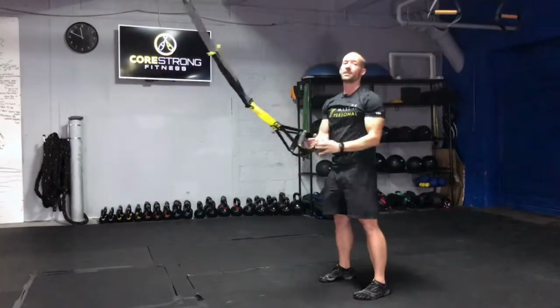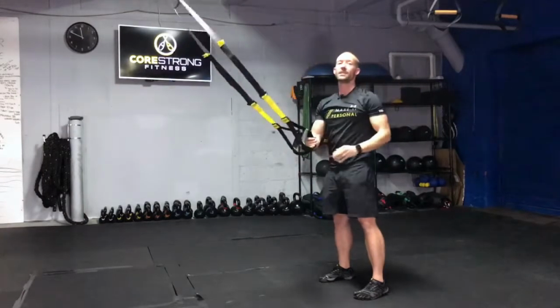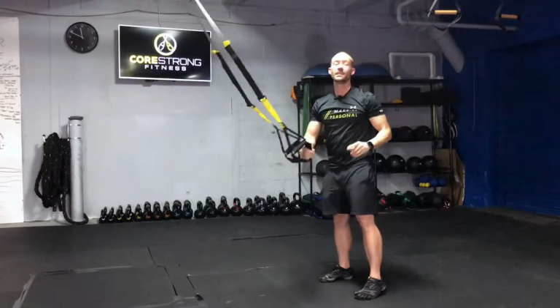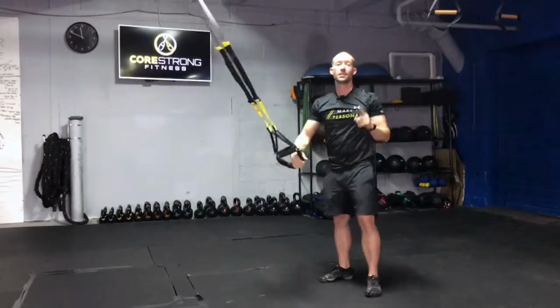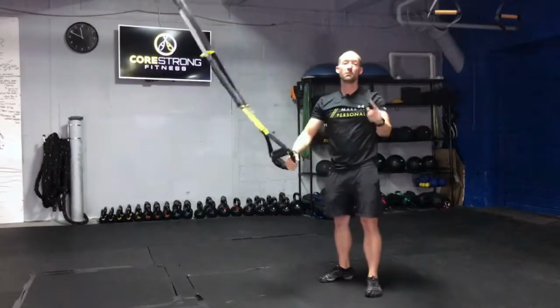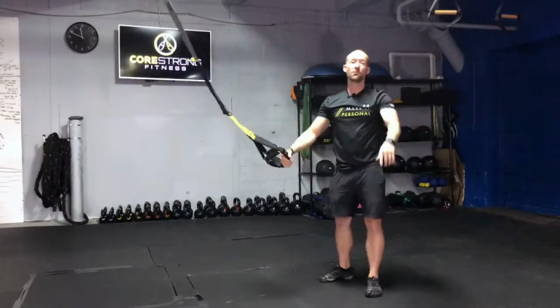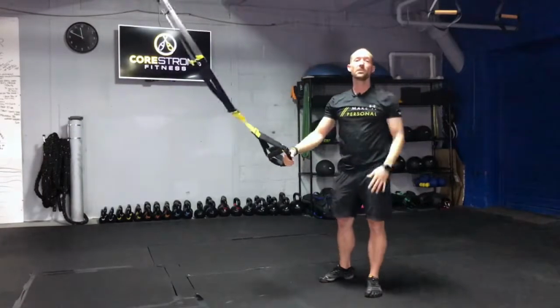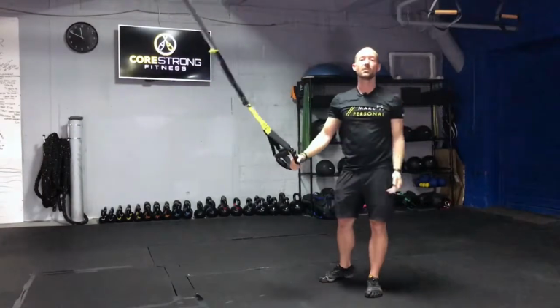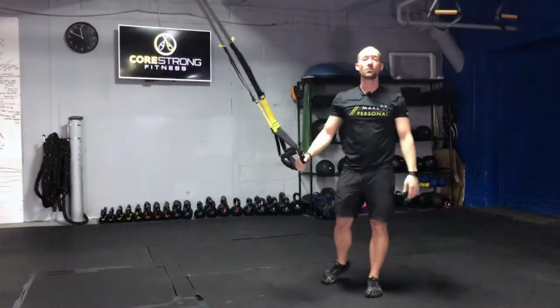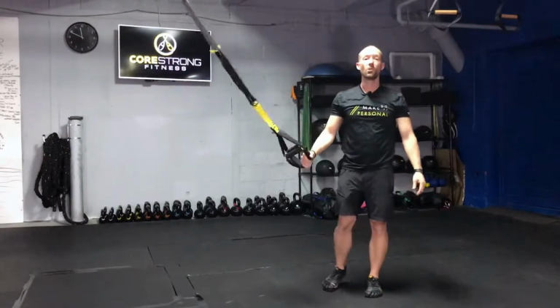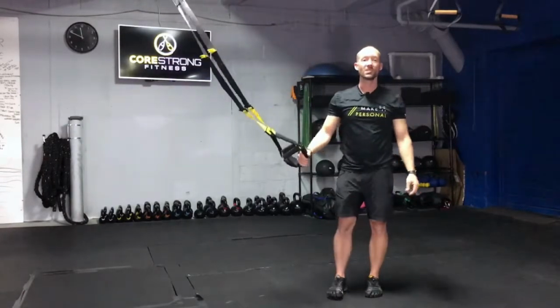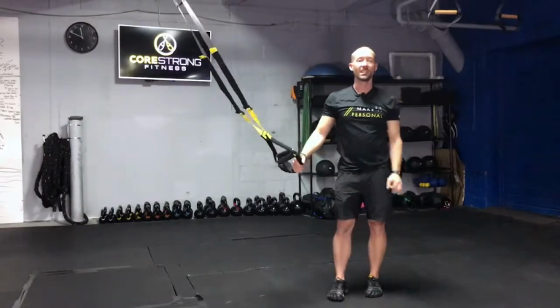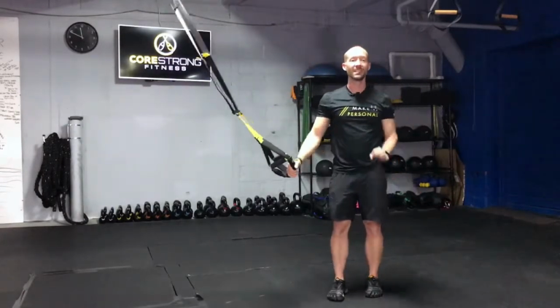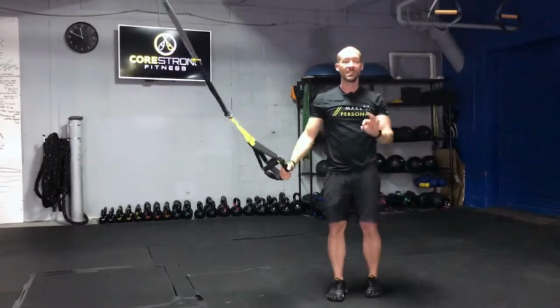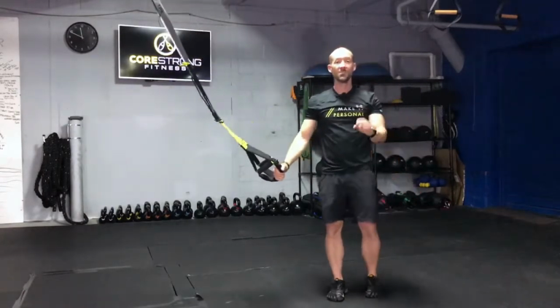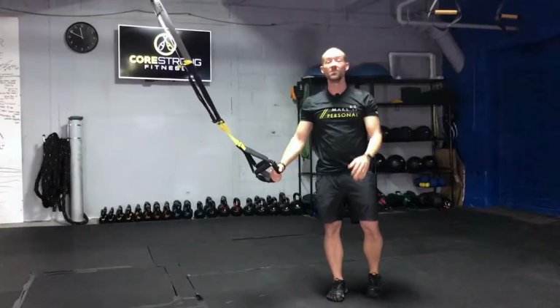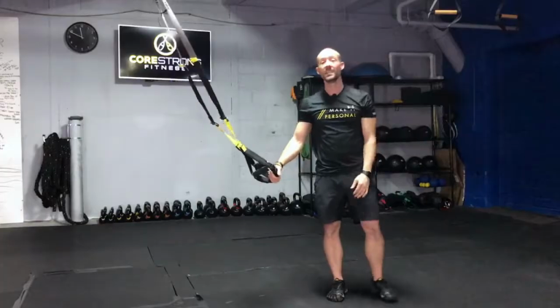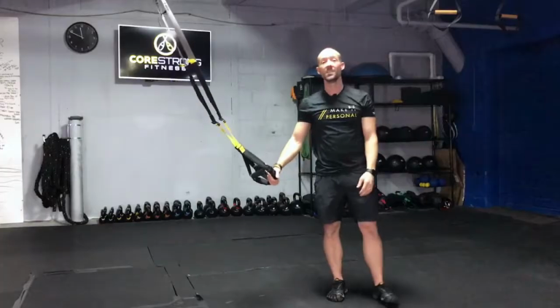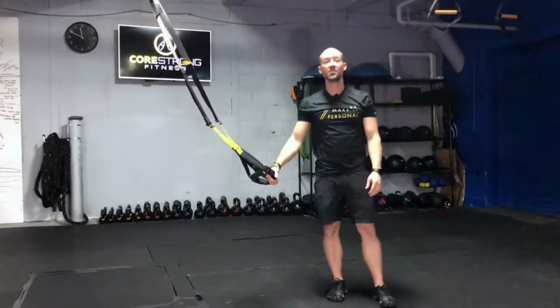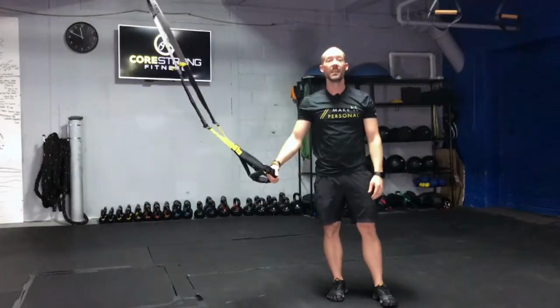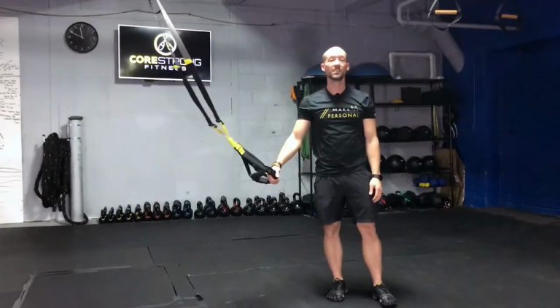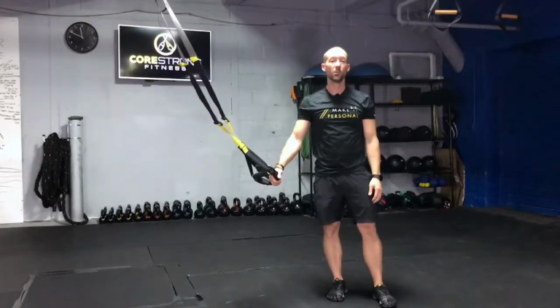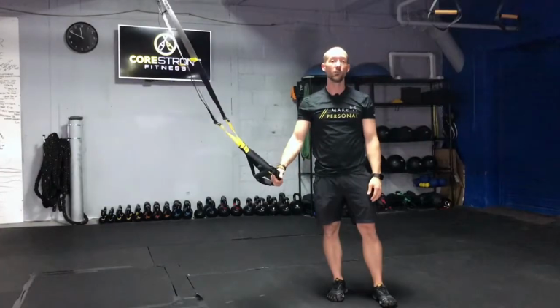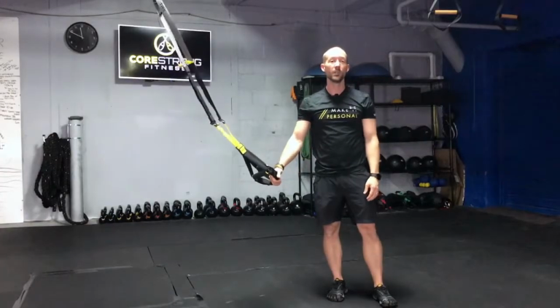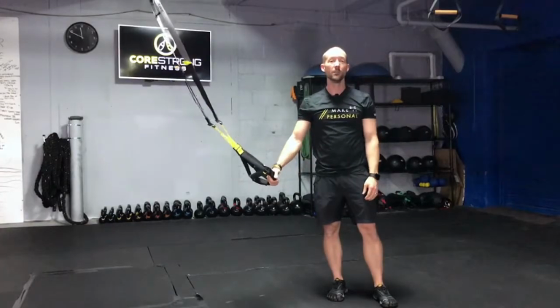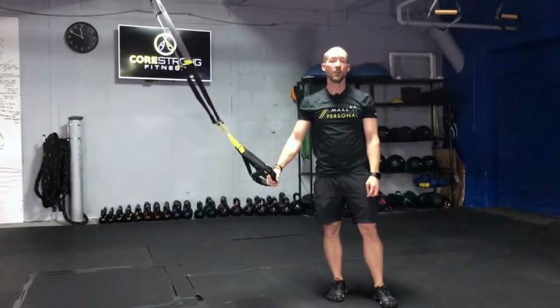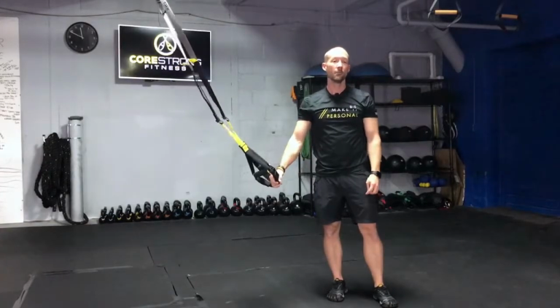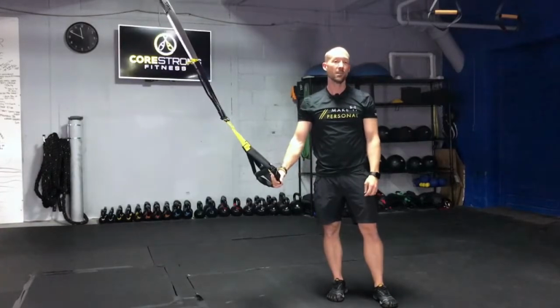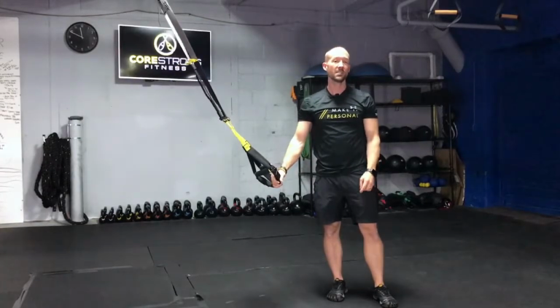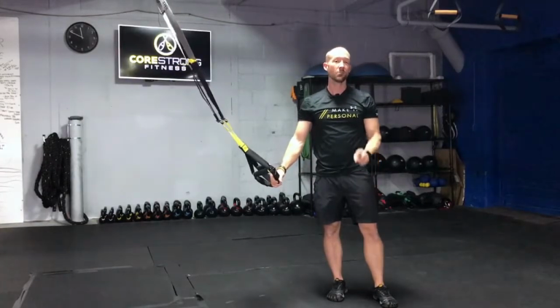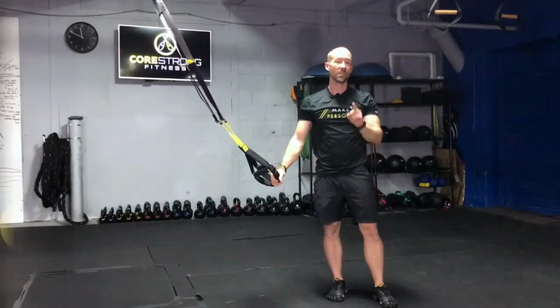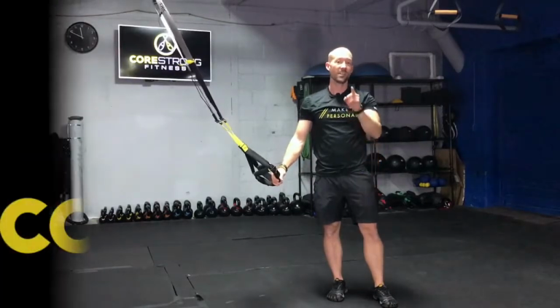Again, that's how you perform the TRX wall slides. Use that in your next overhead pressing workout.